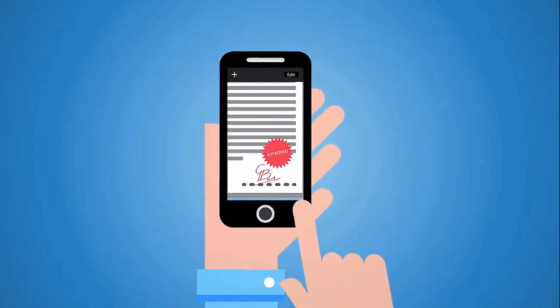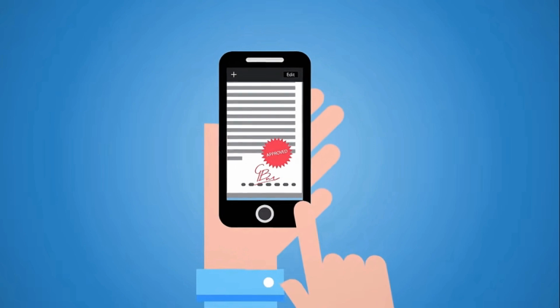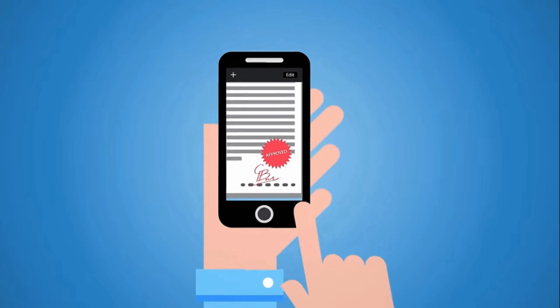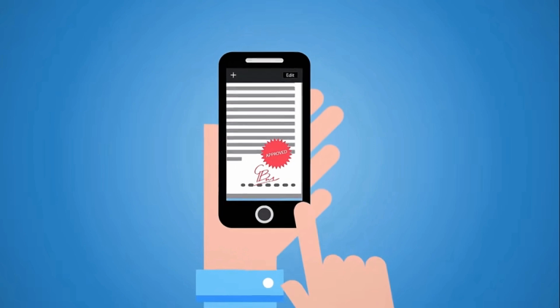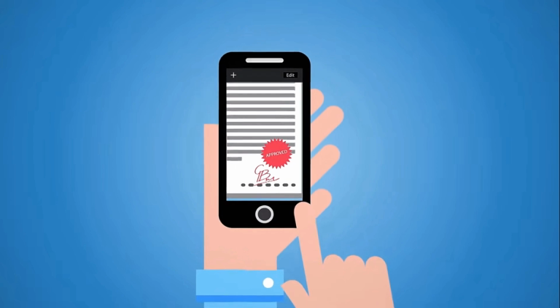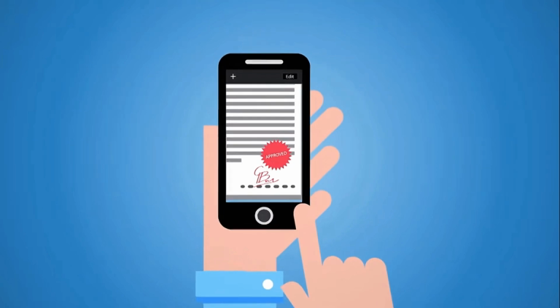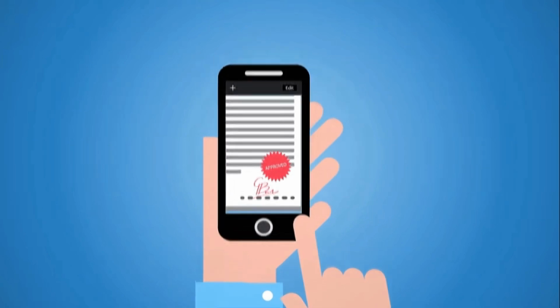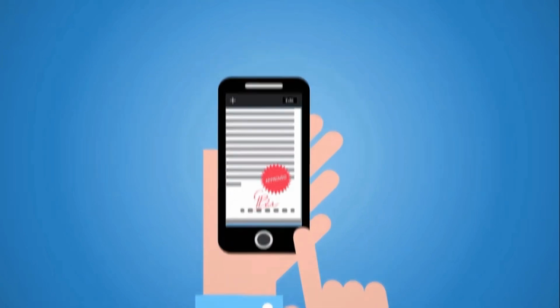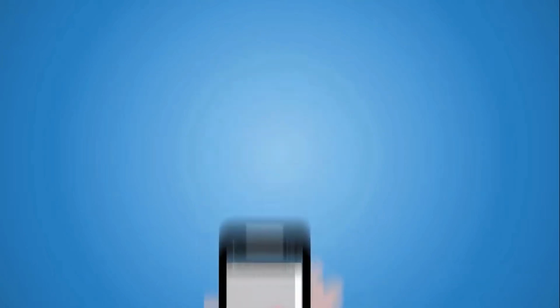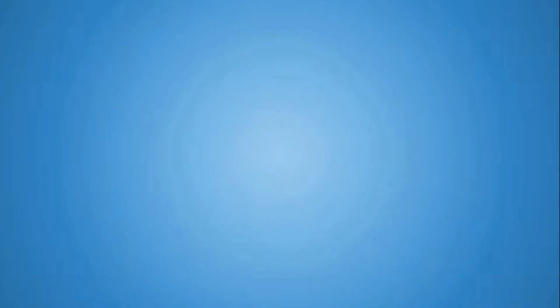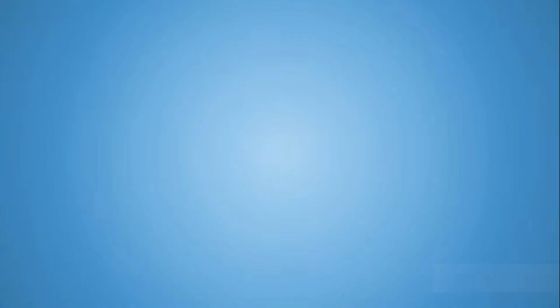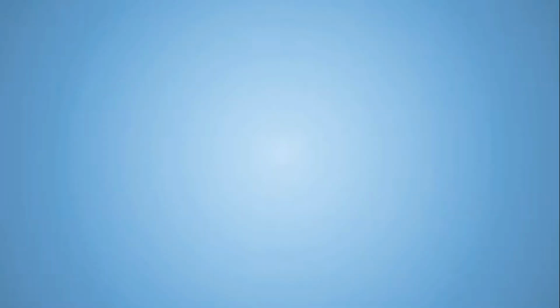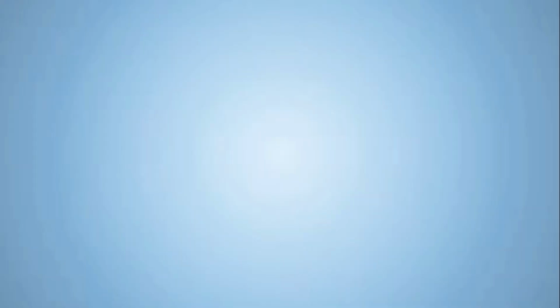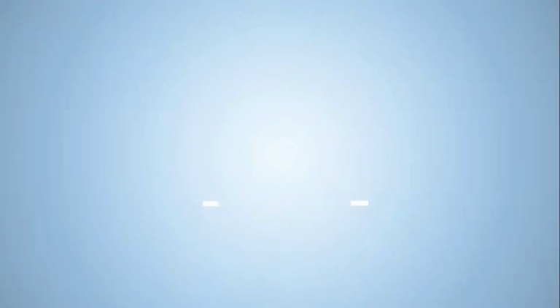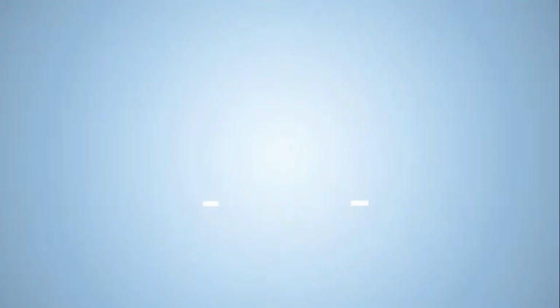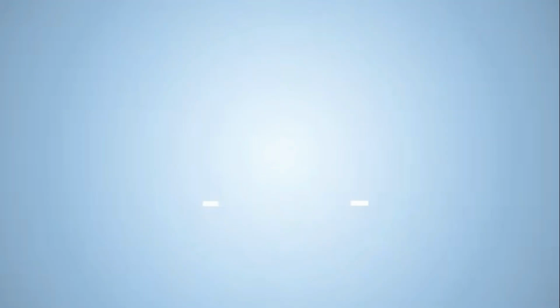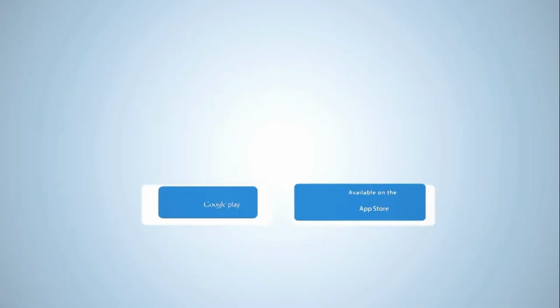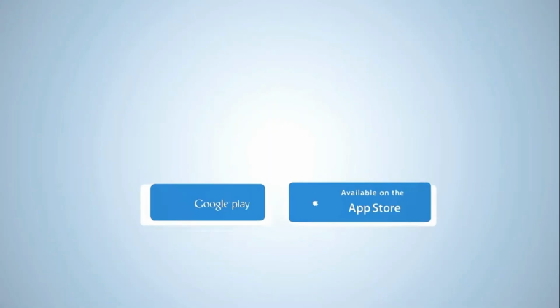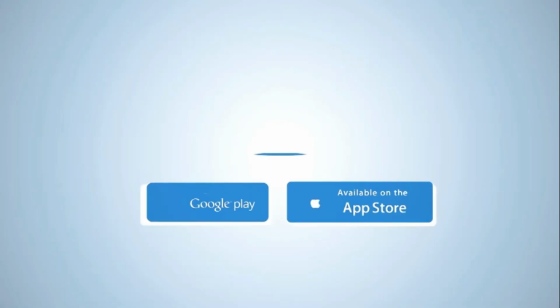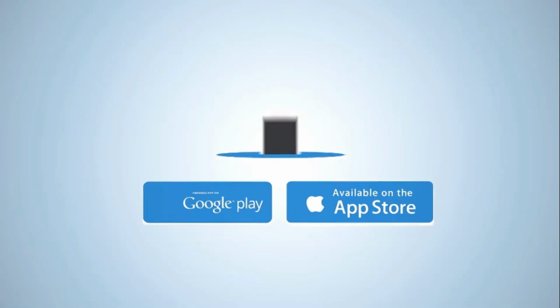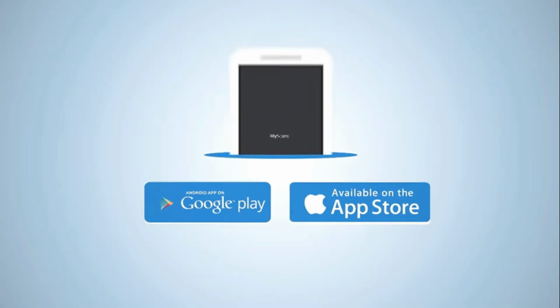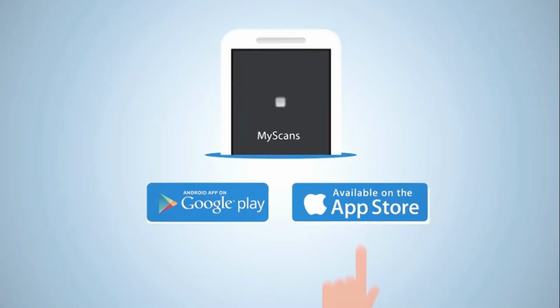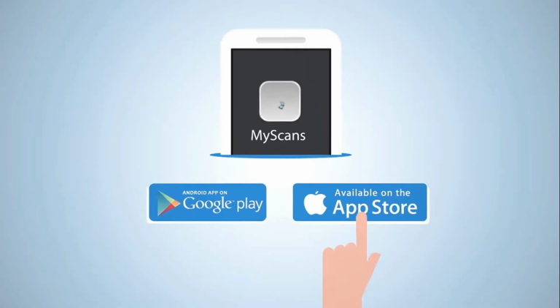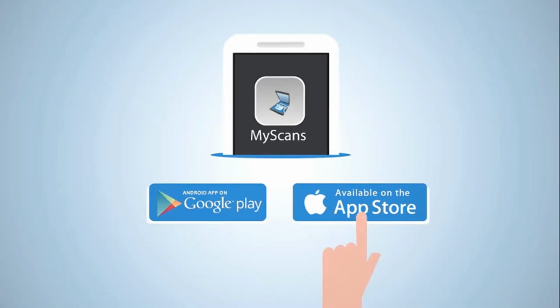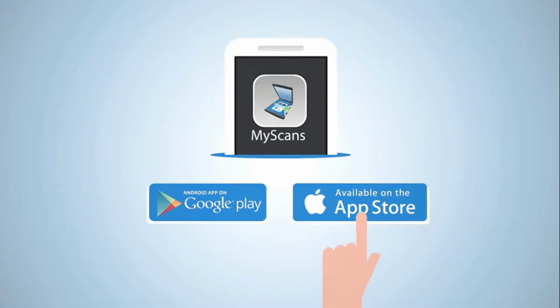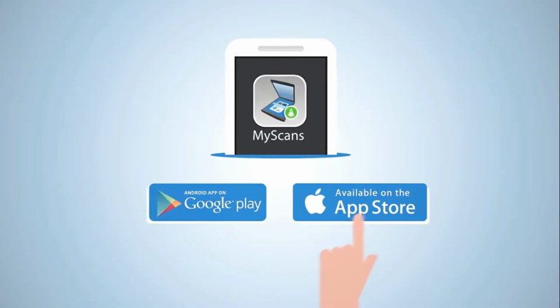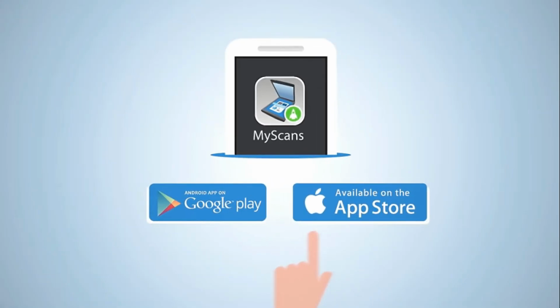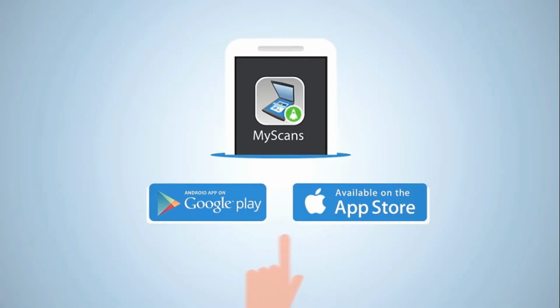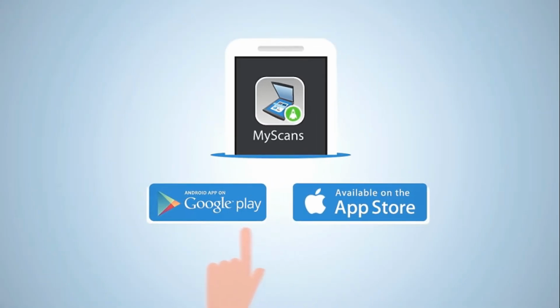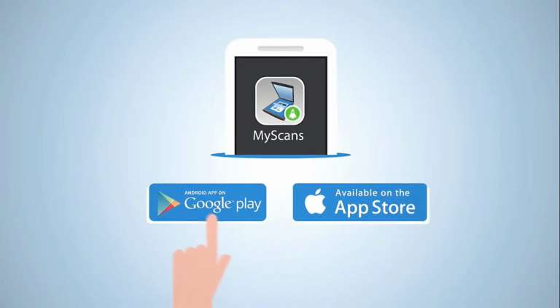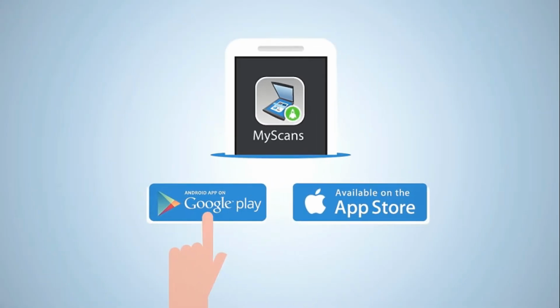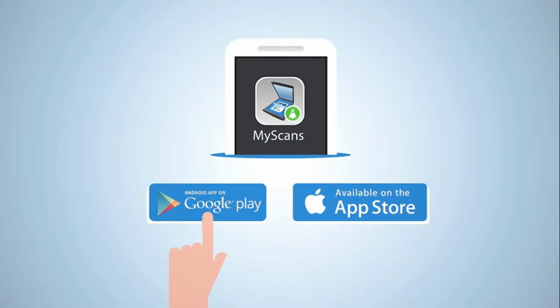Now that's amazing! Download MyScans now on the App Store or on Google Play.